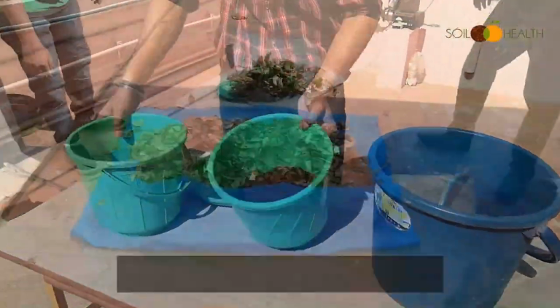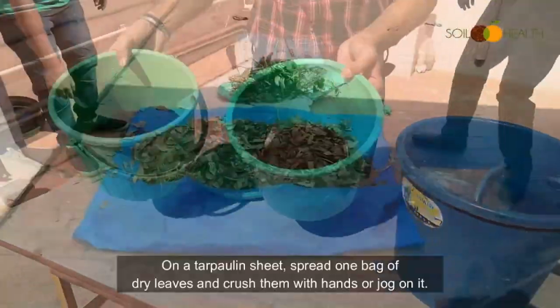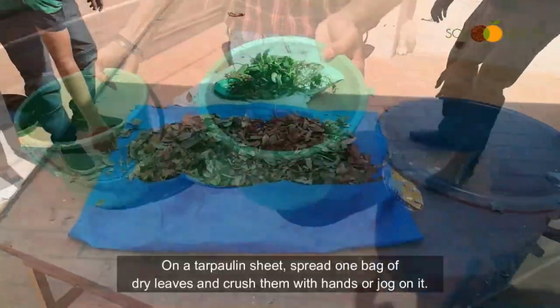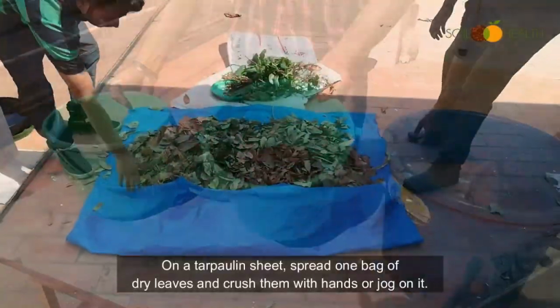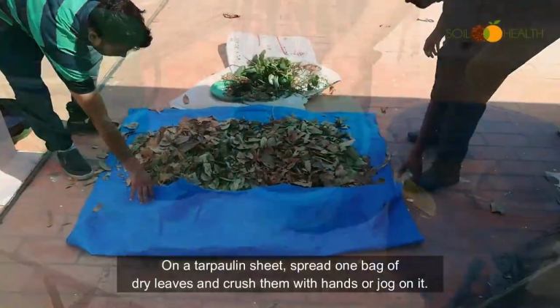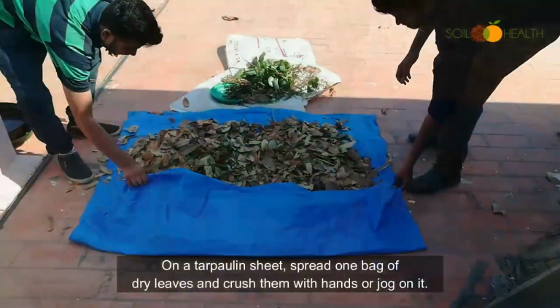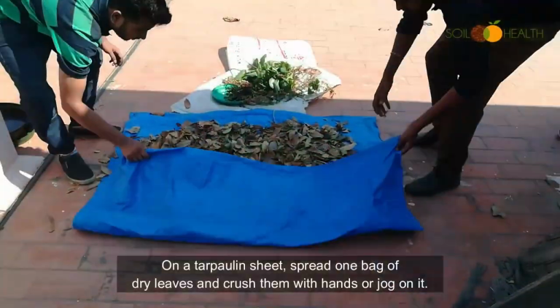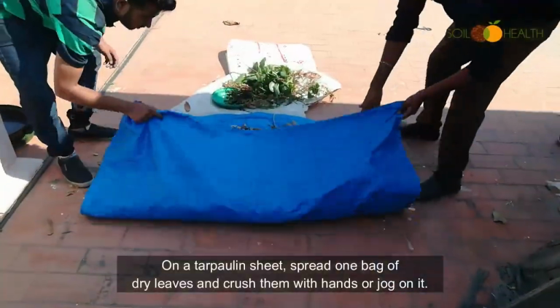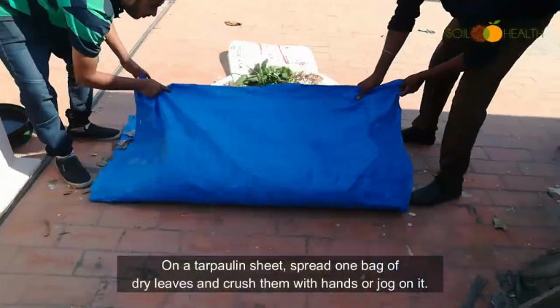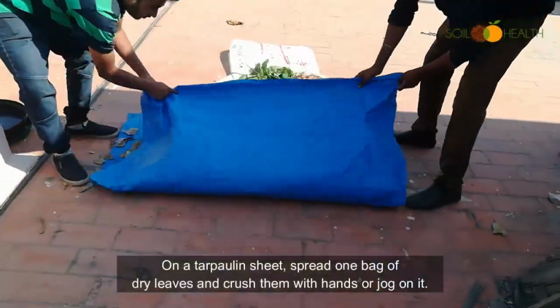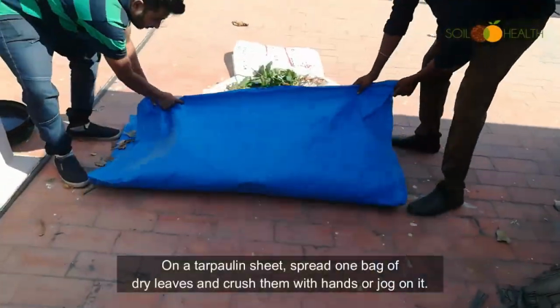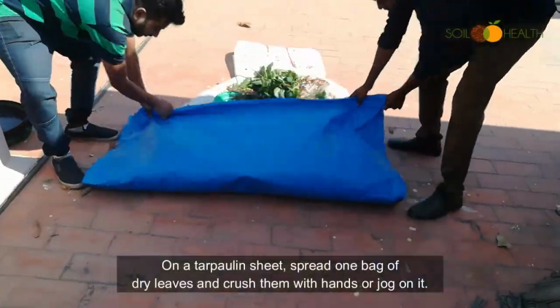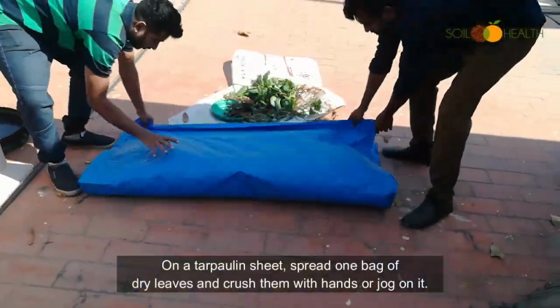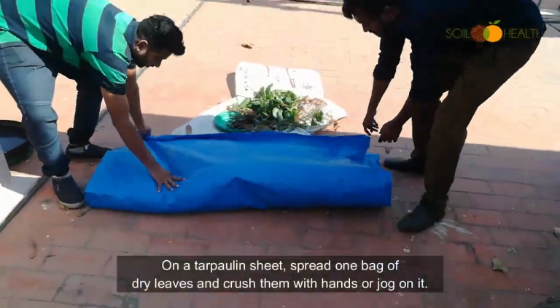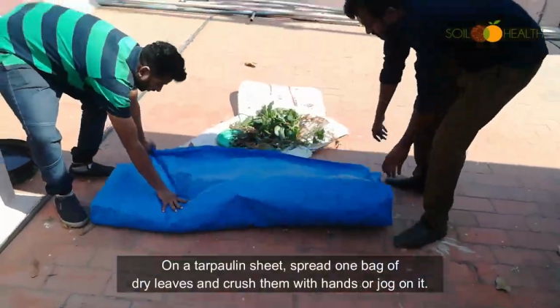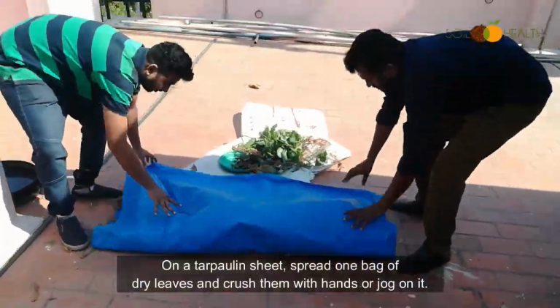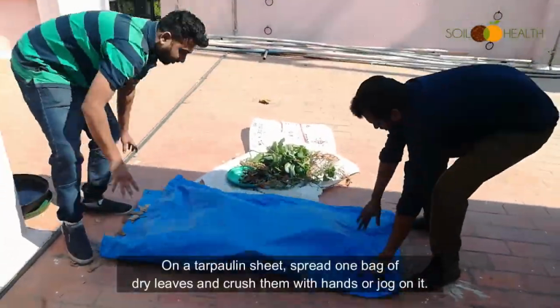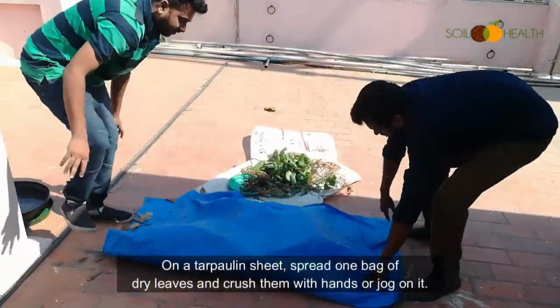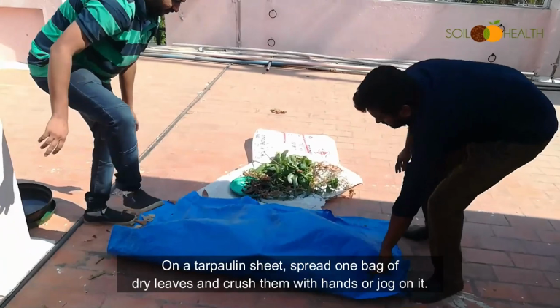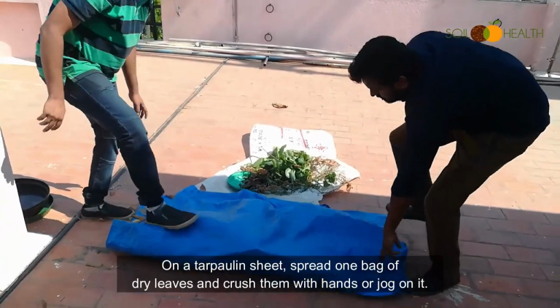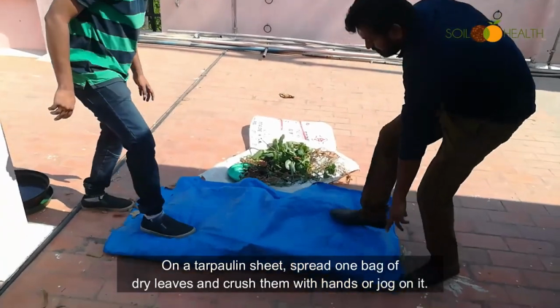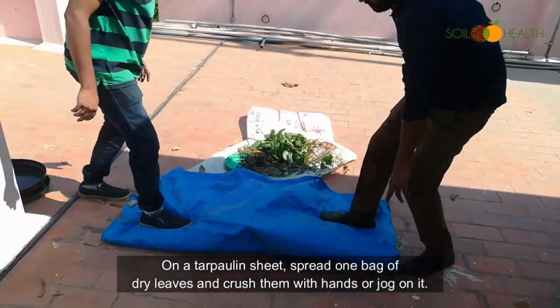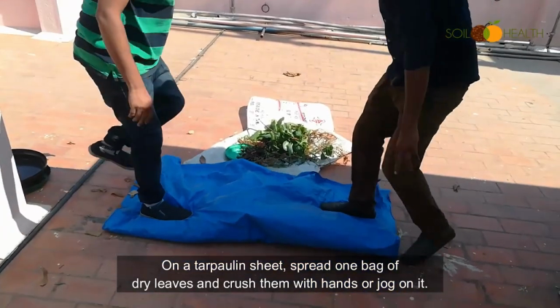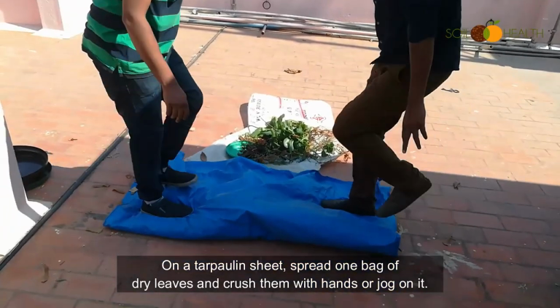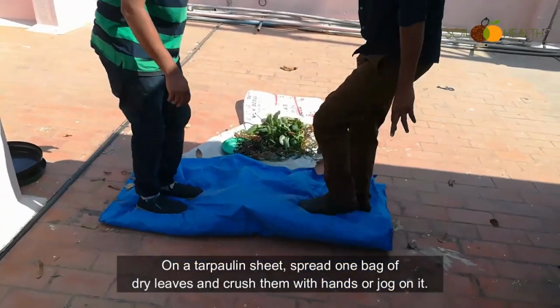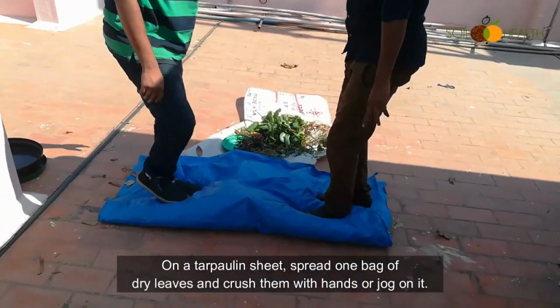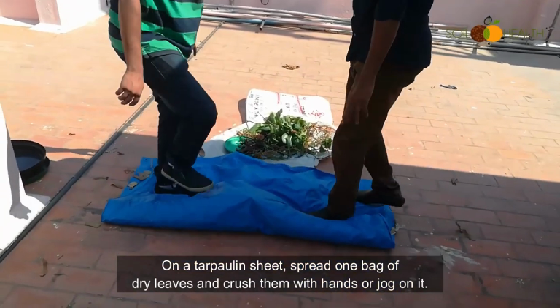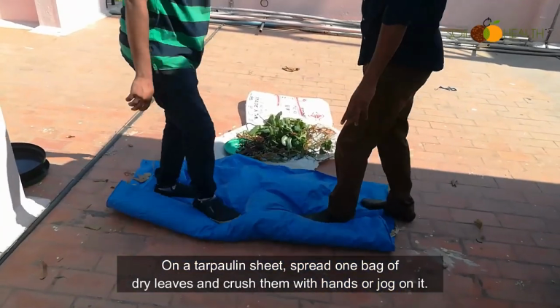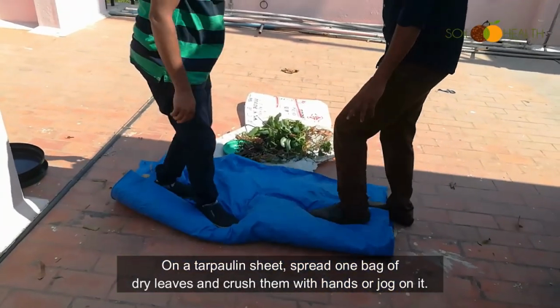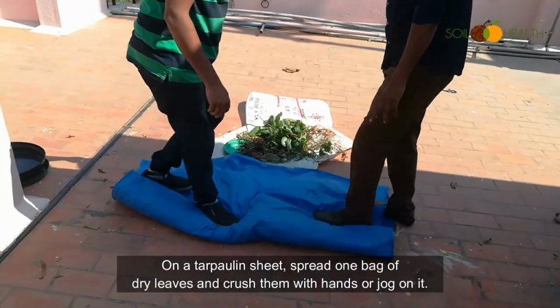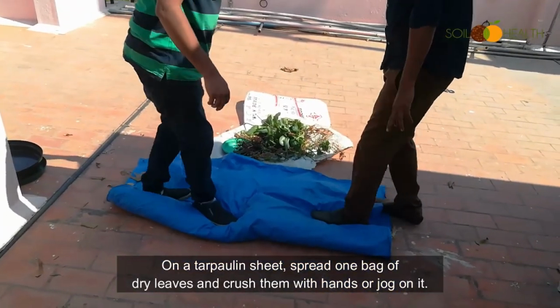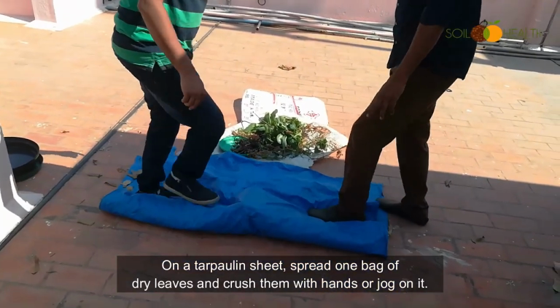On a tarpaulin sheet, spread one bag of dry leaves and crush them with your hands or by jogging on them.